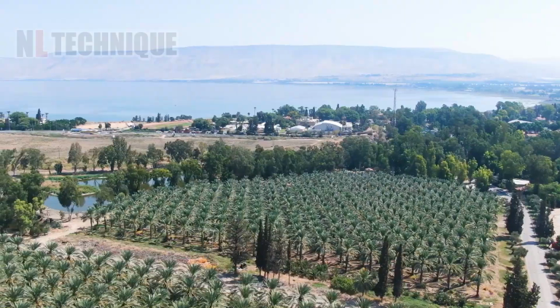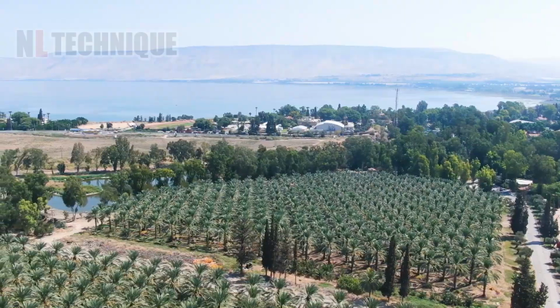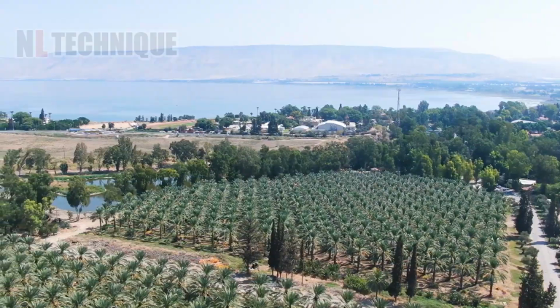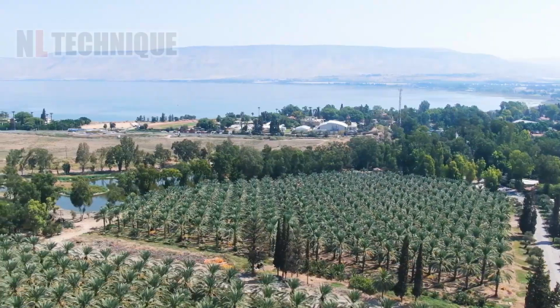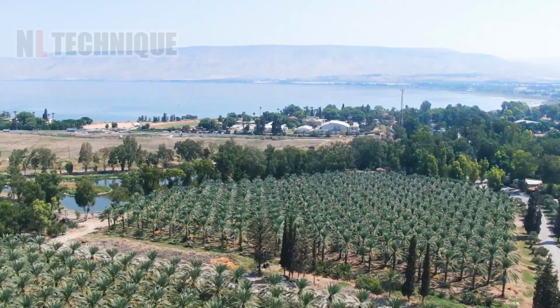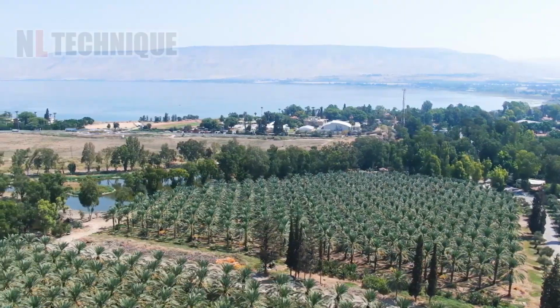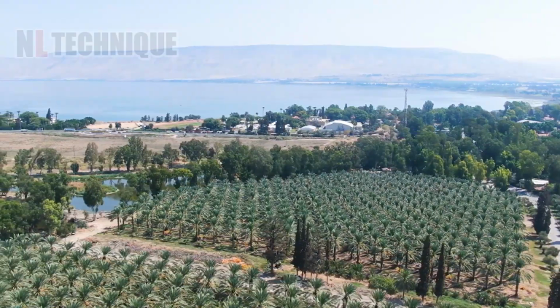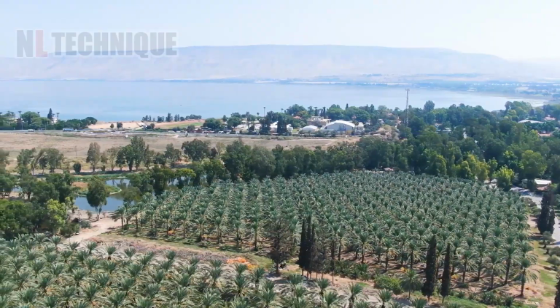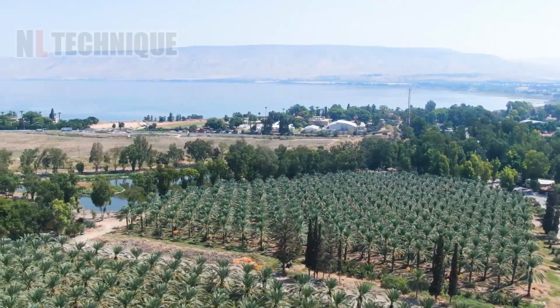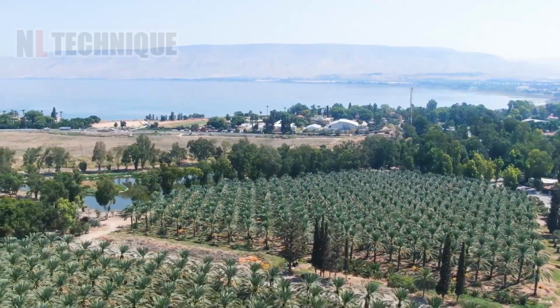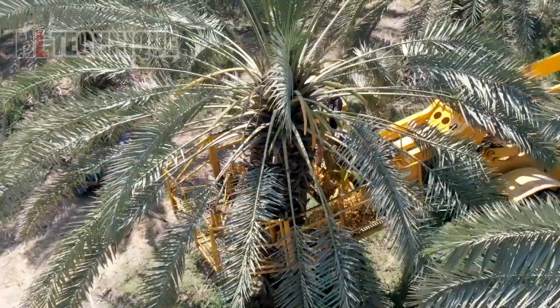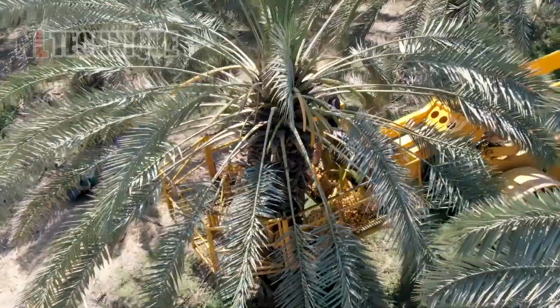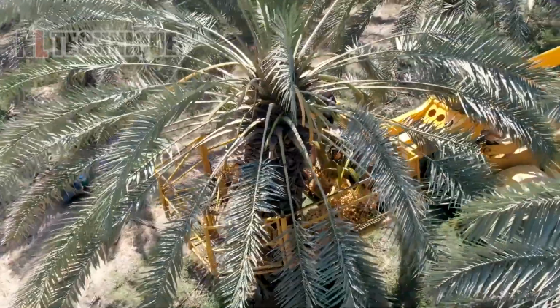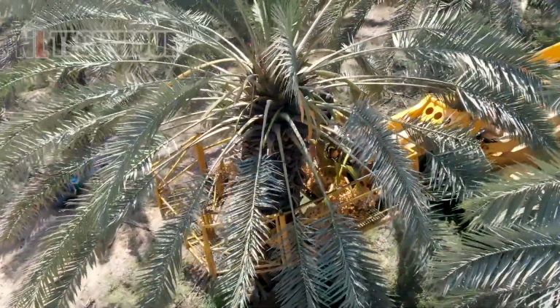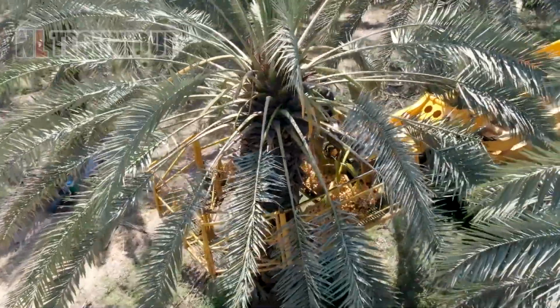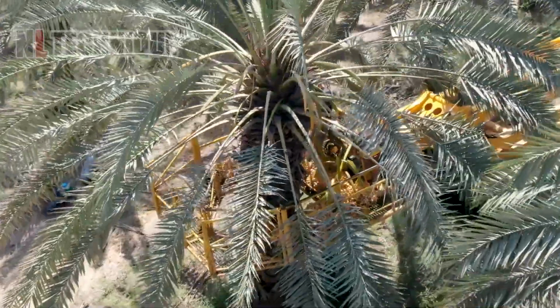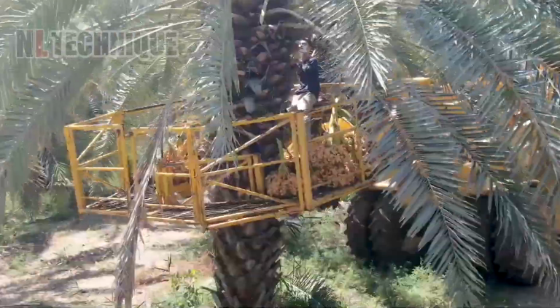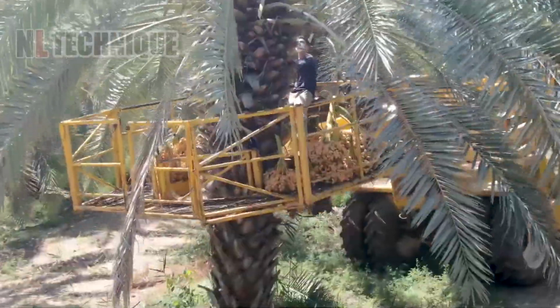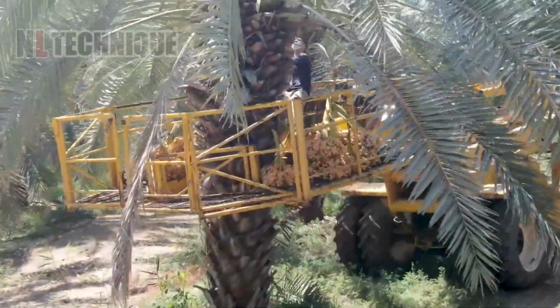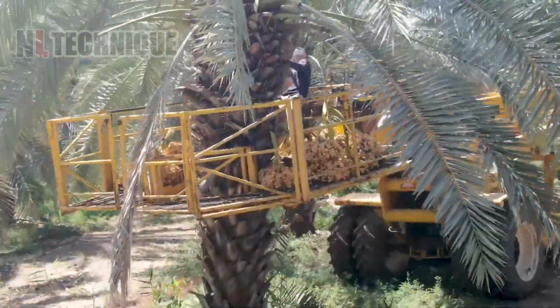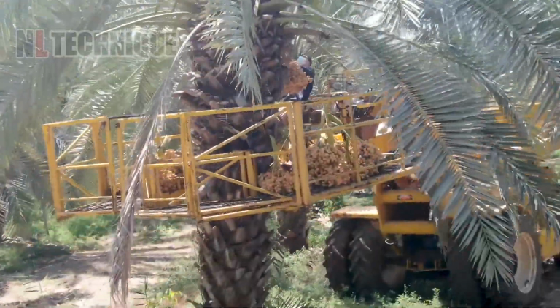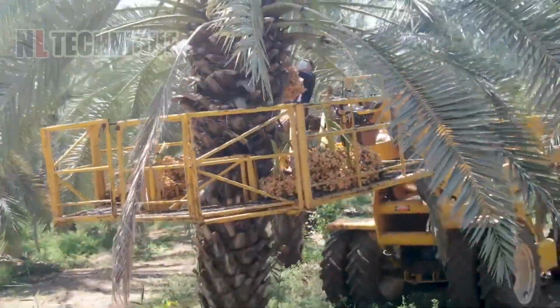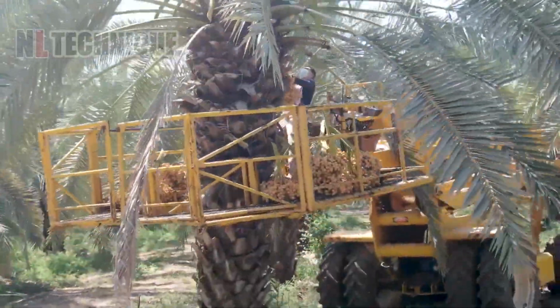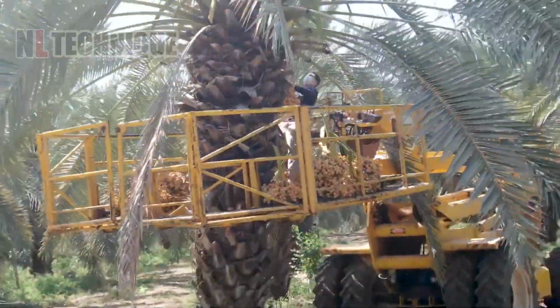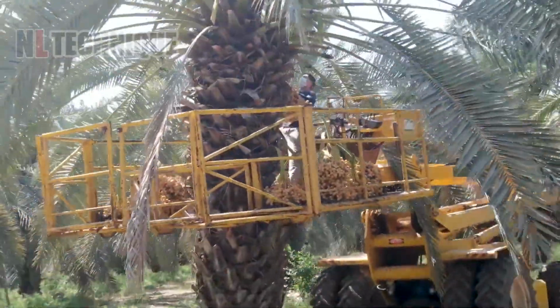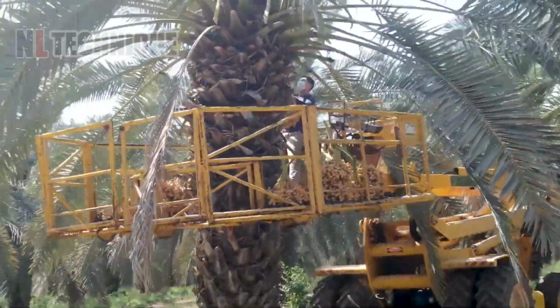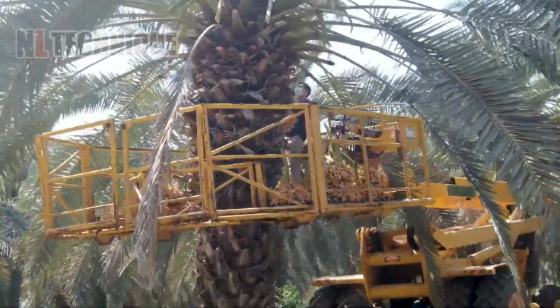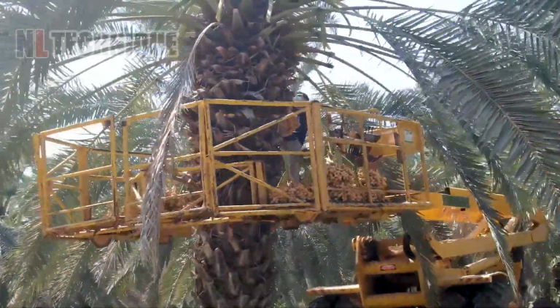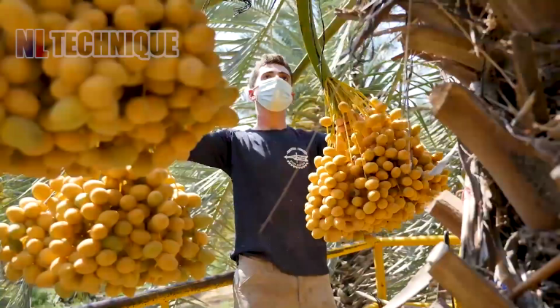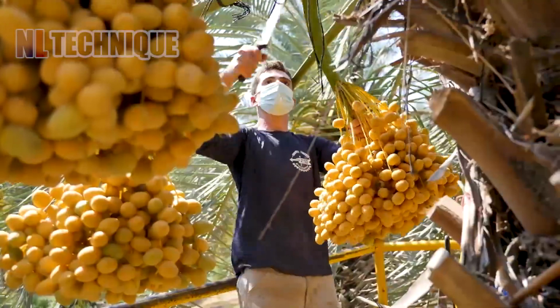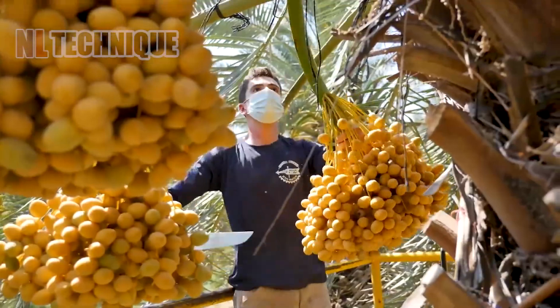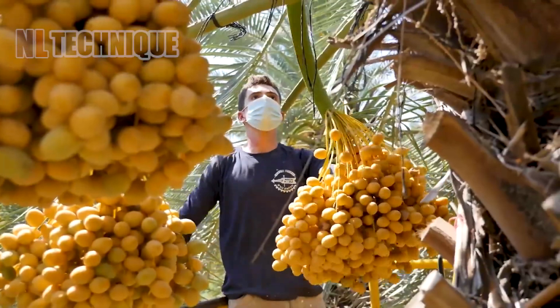These golden oil palm fruits are more than meets the eye. What do you think they are used for?